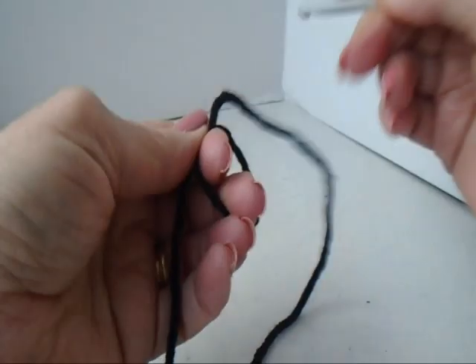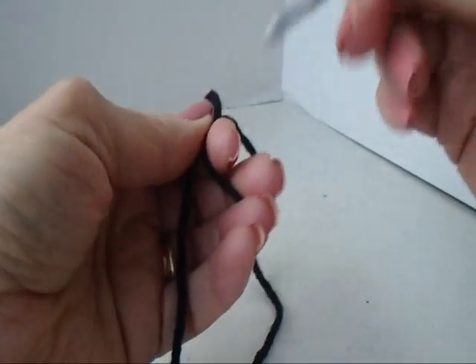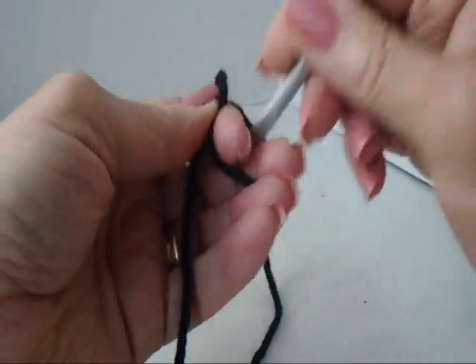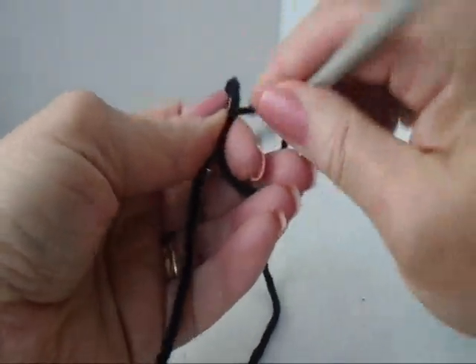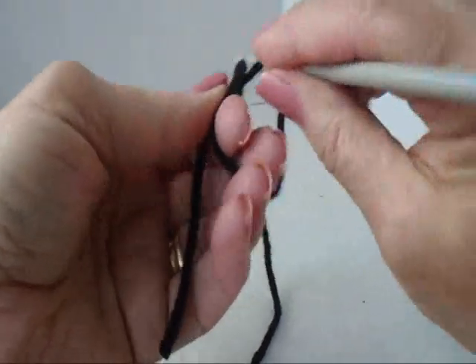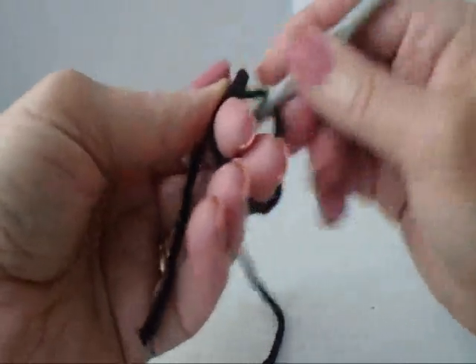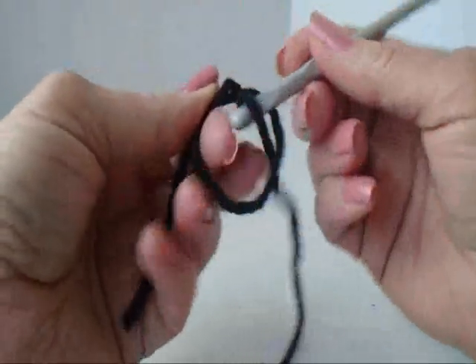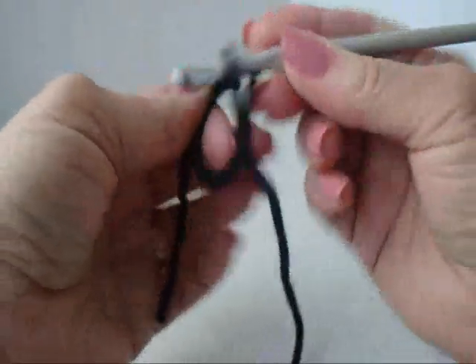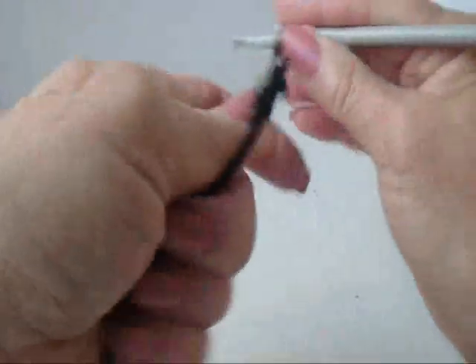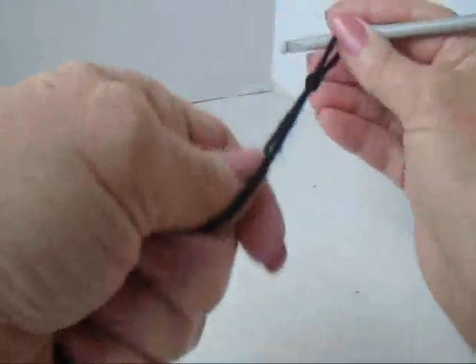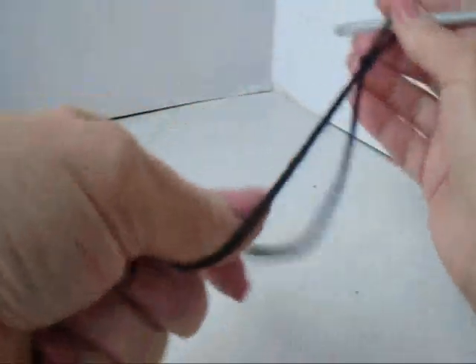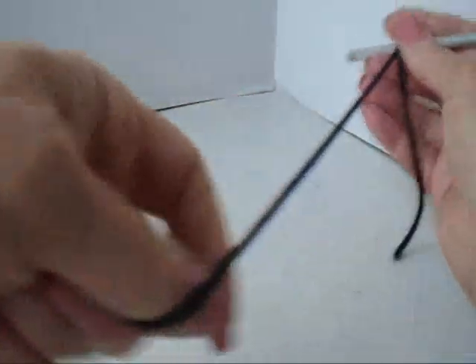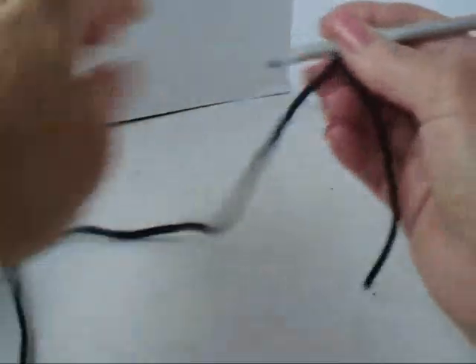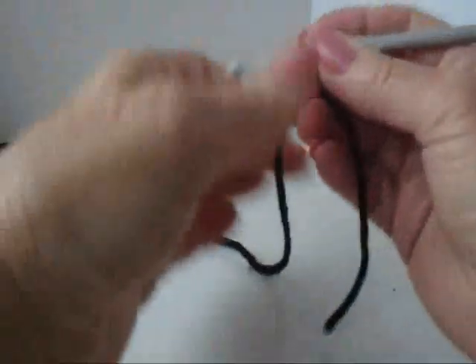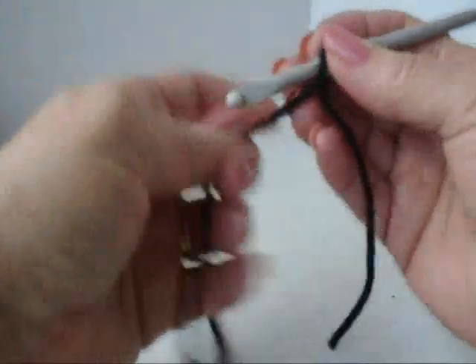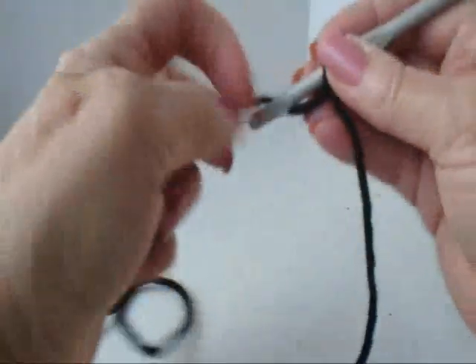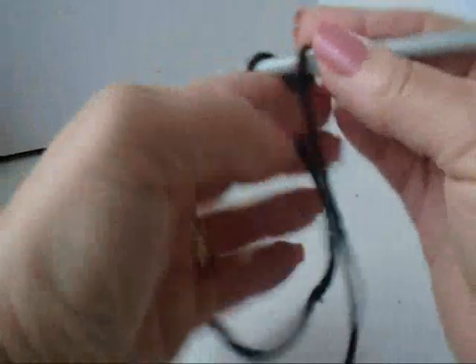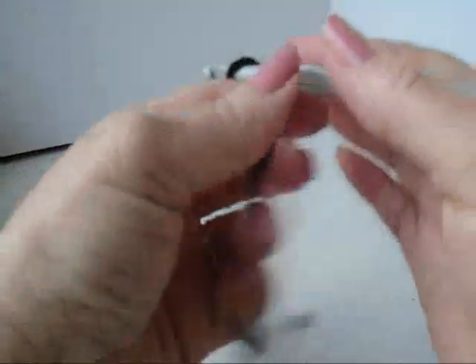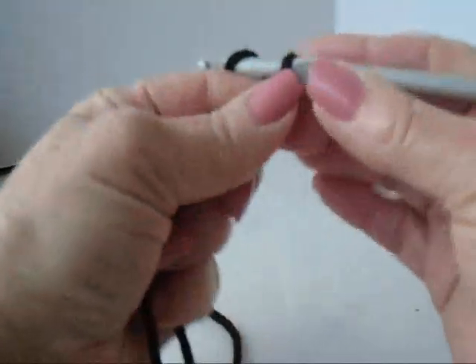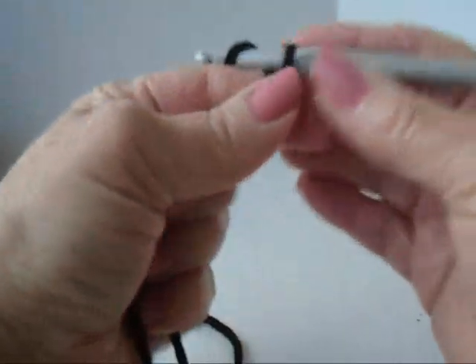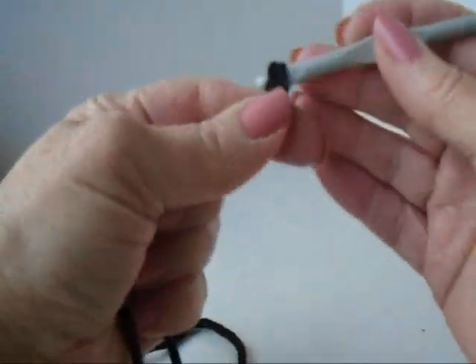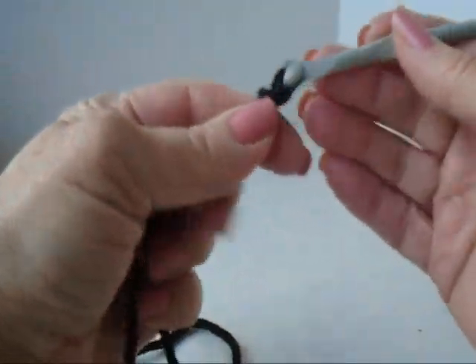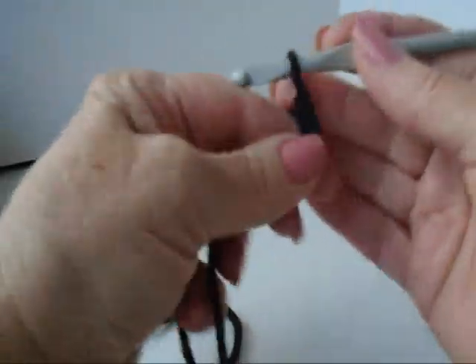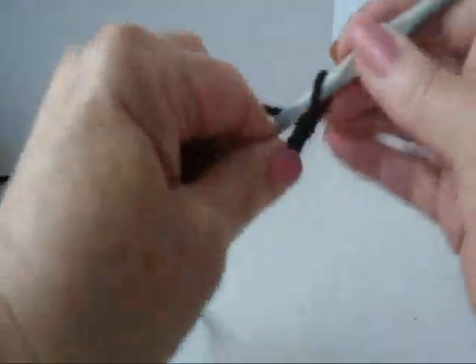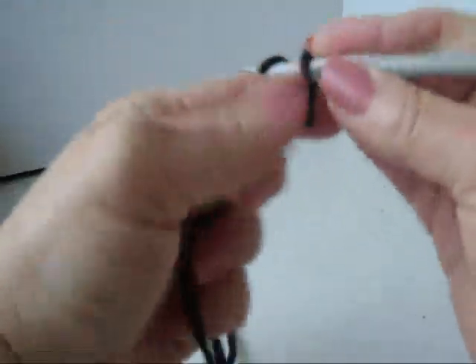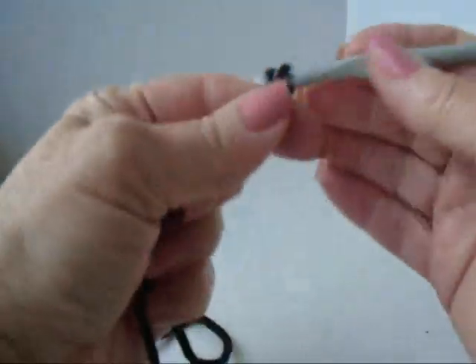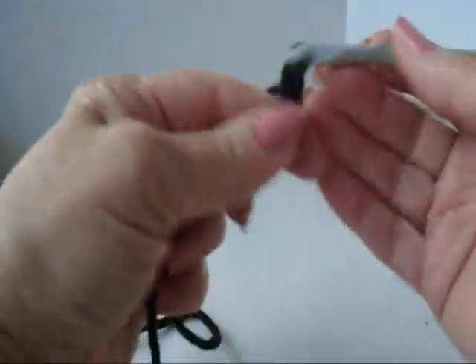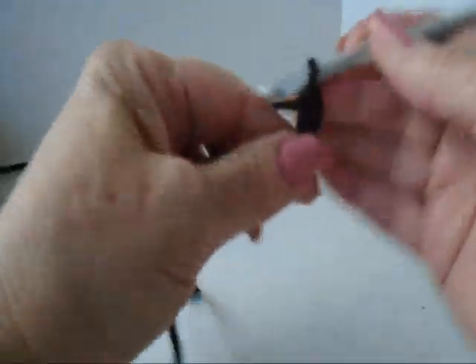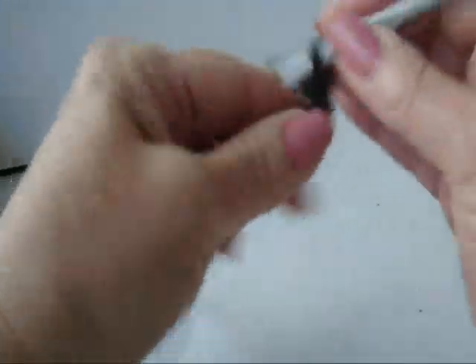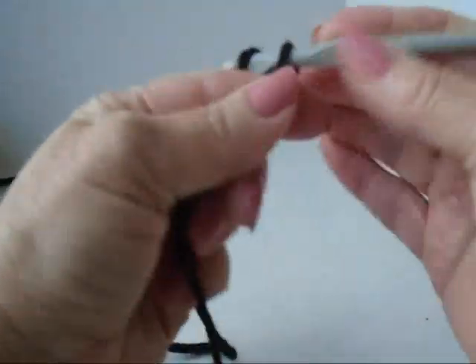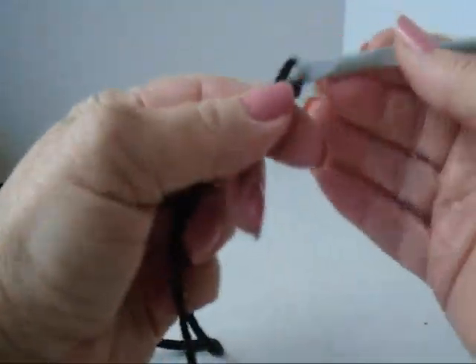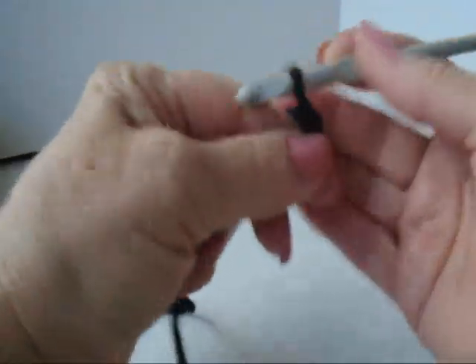Now we're going to make the eyes with black yarn. Chain 3: 1, 2, 3.